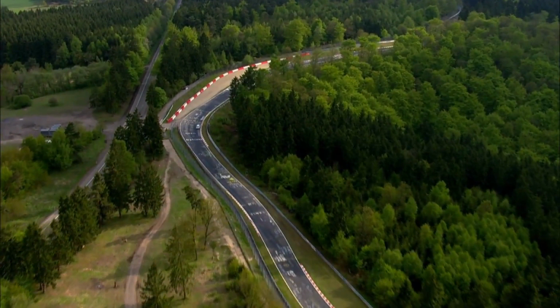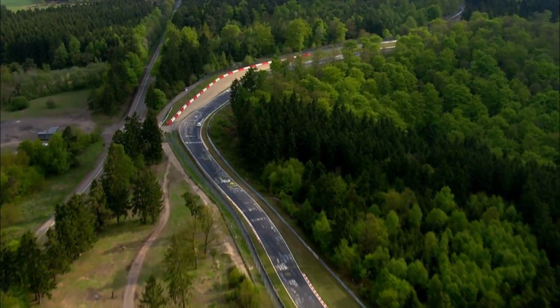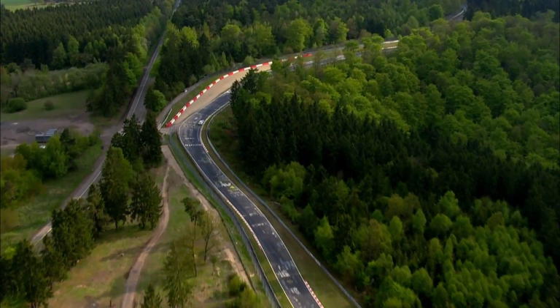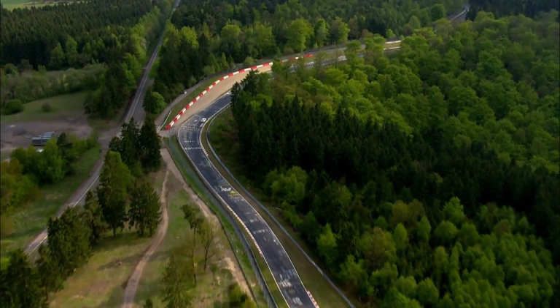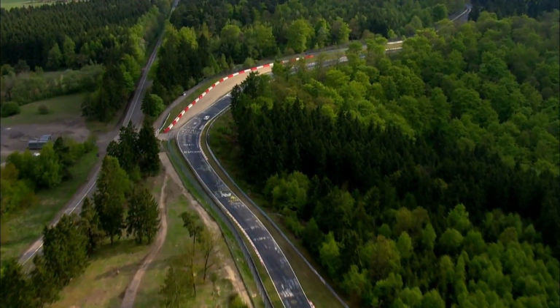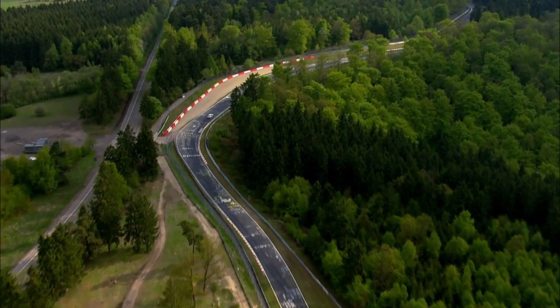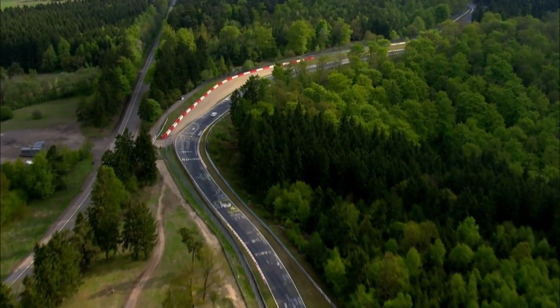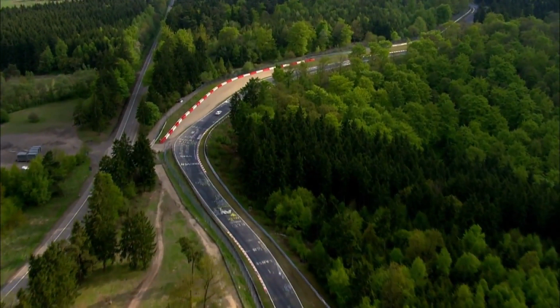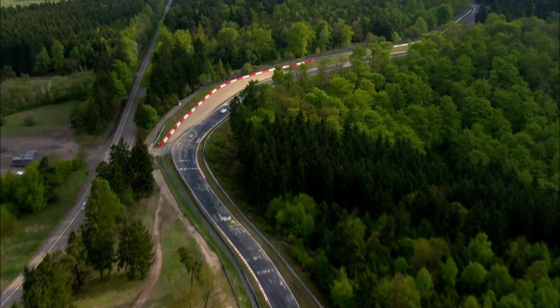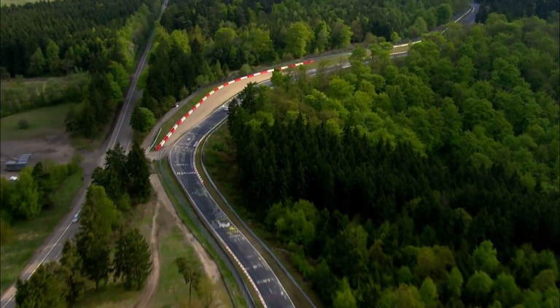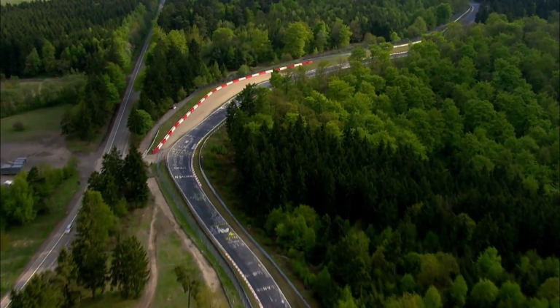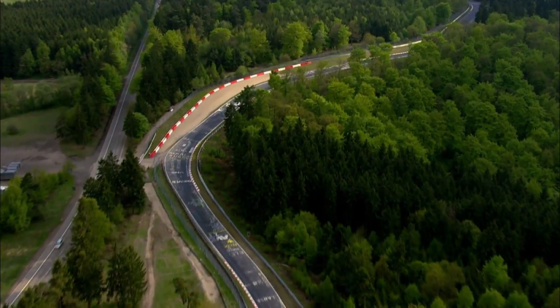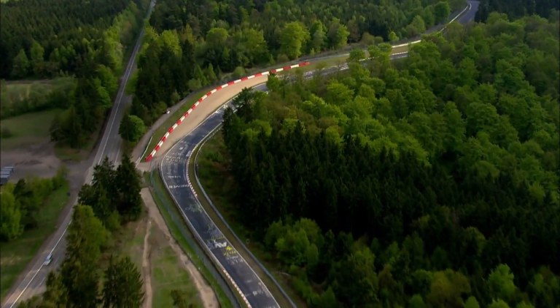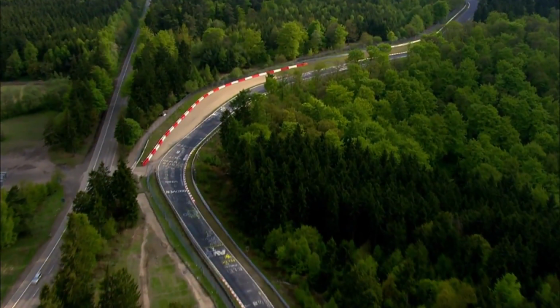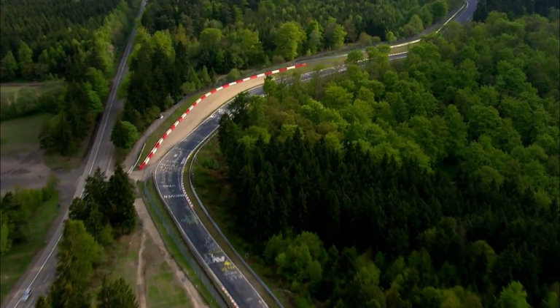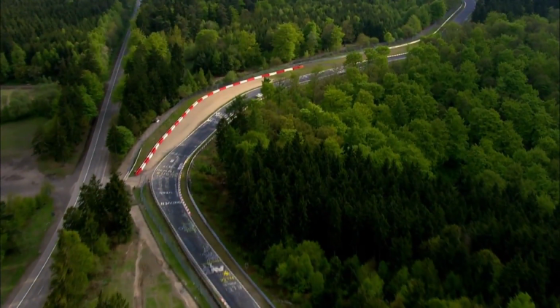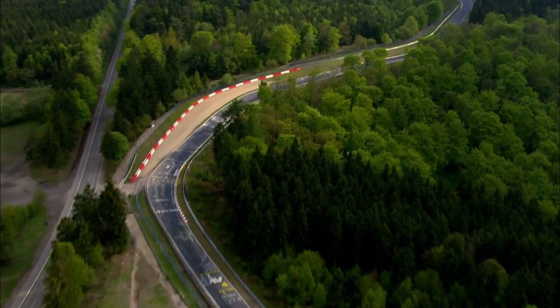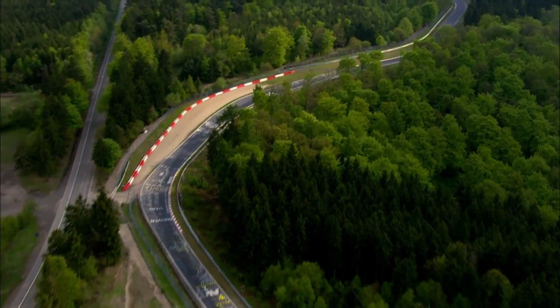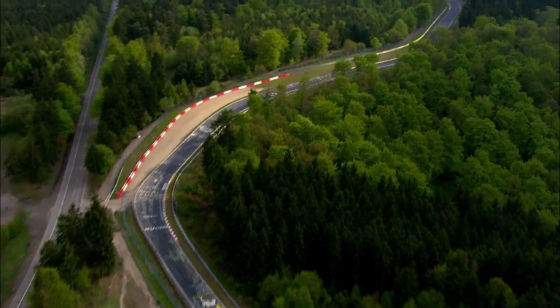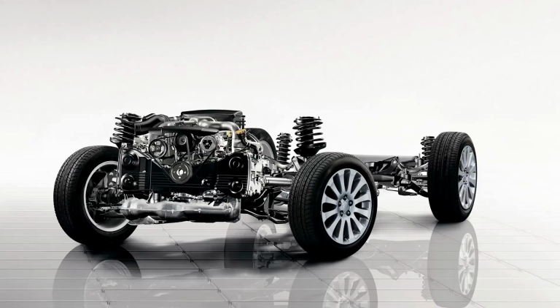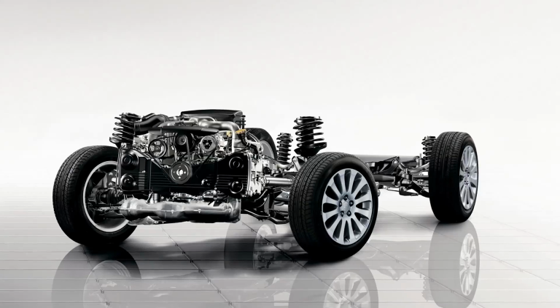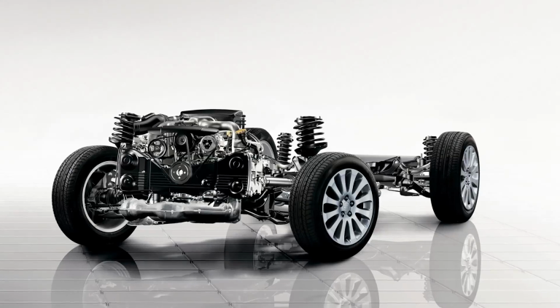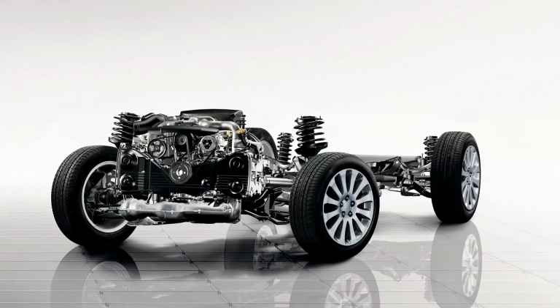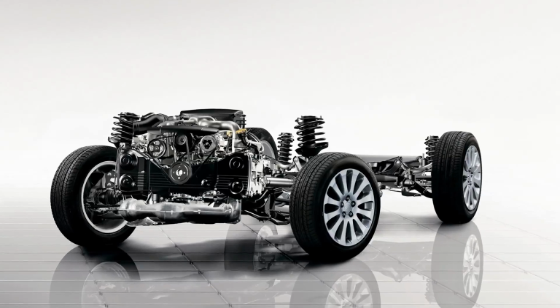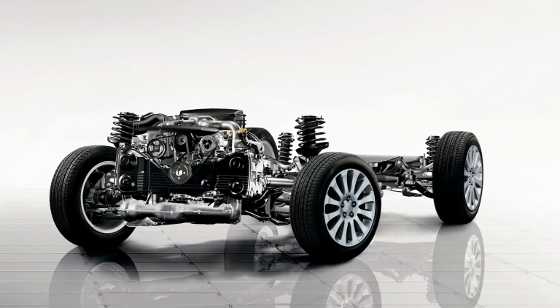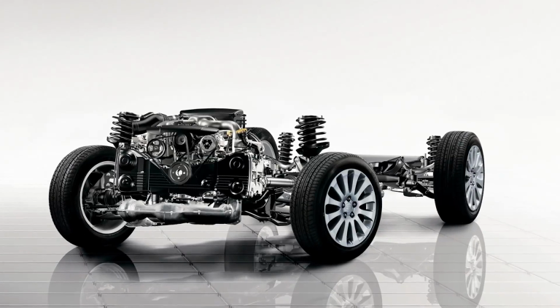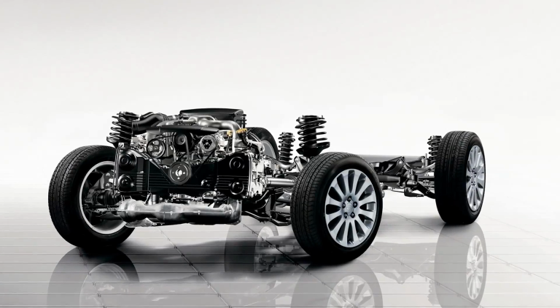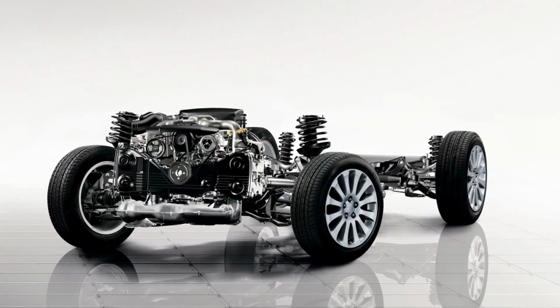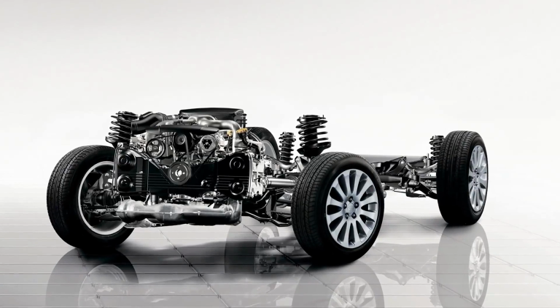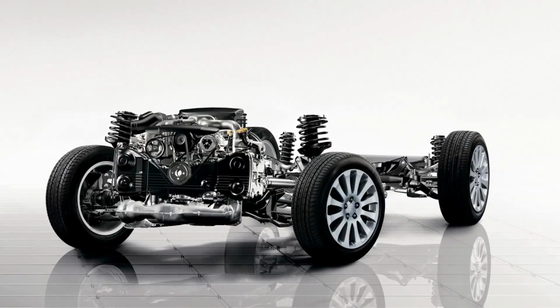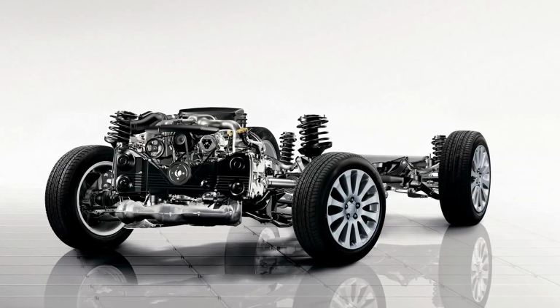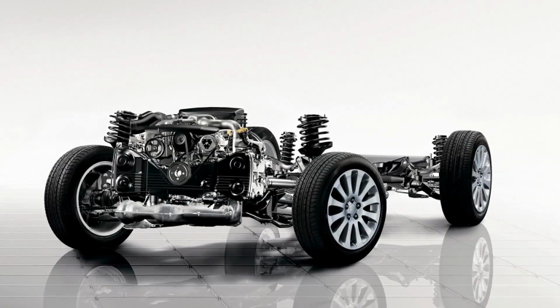Subaru's chassis technology delivers an optimum balance between these contradictory aspects.